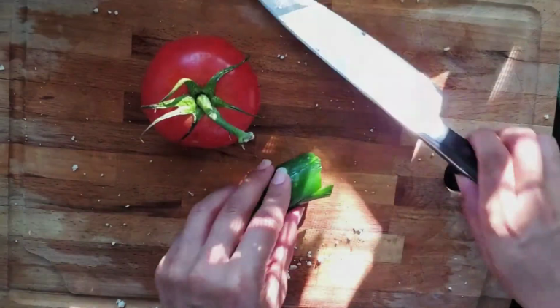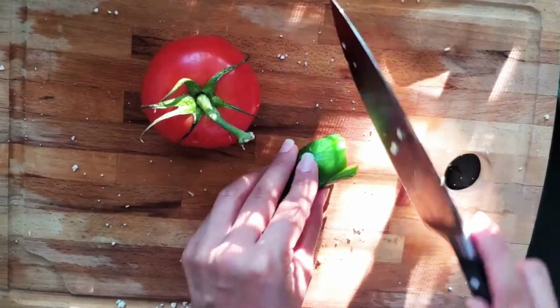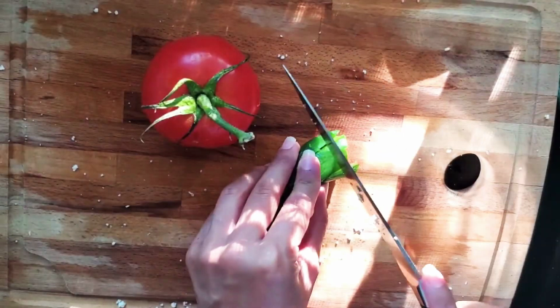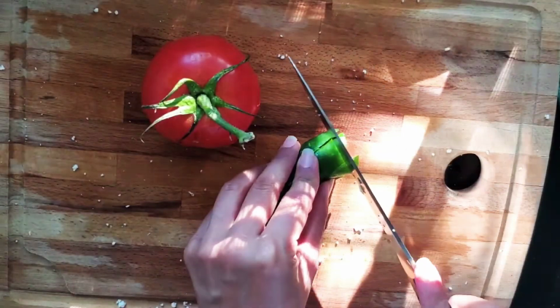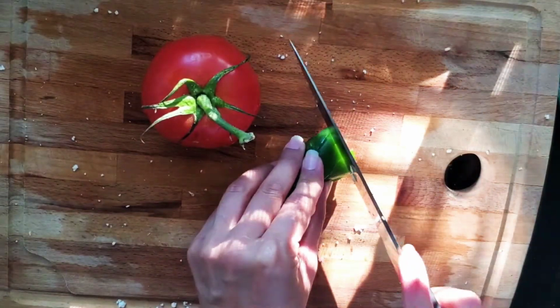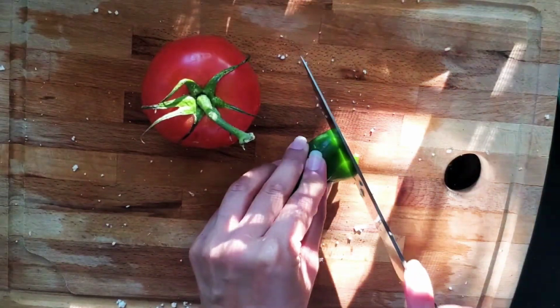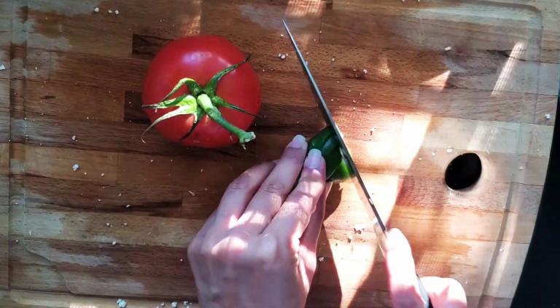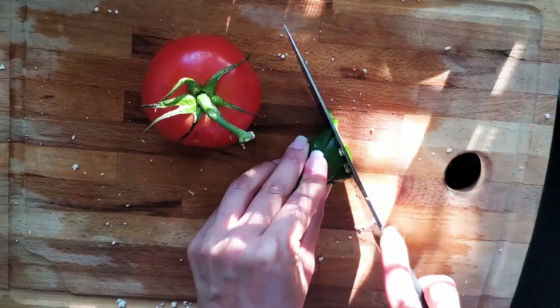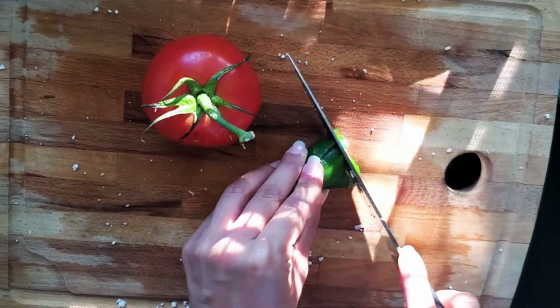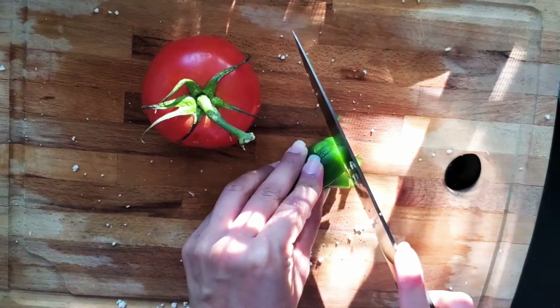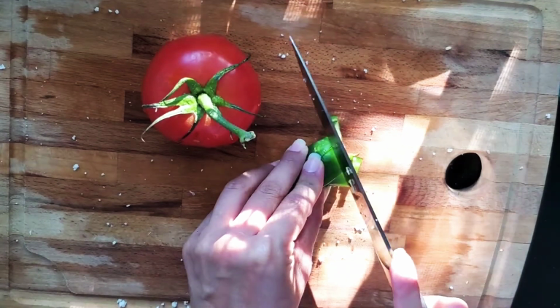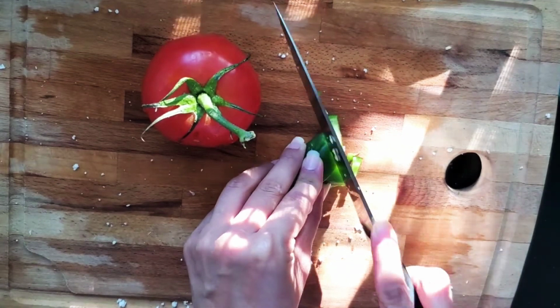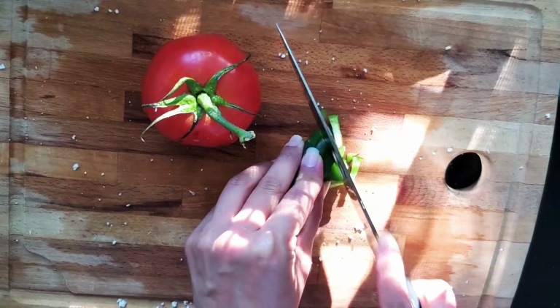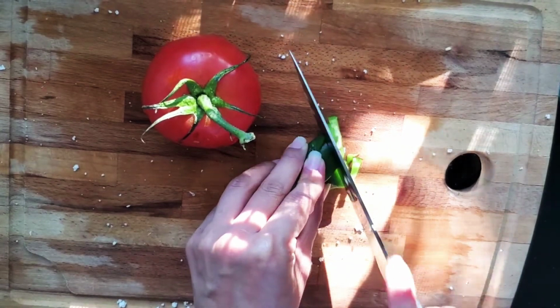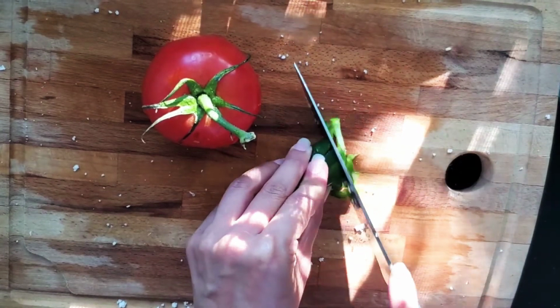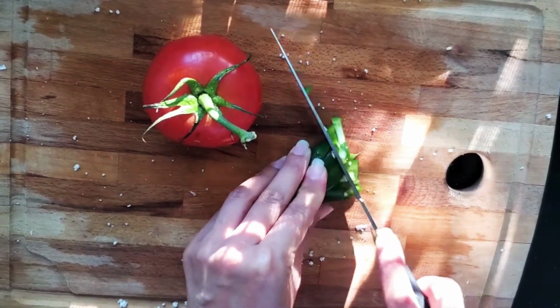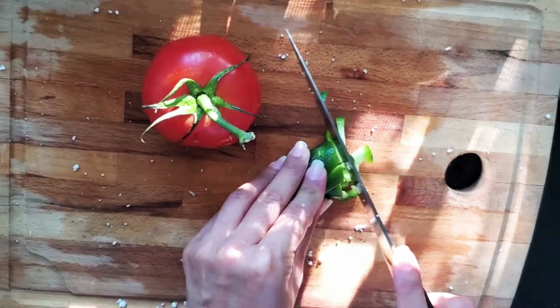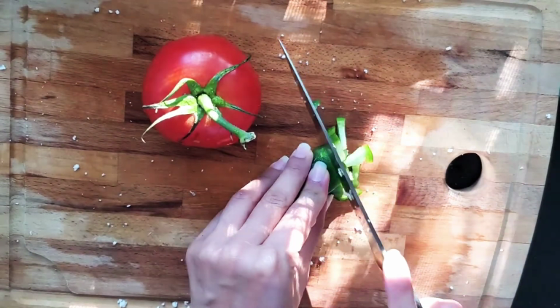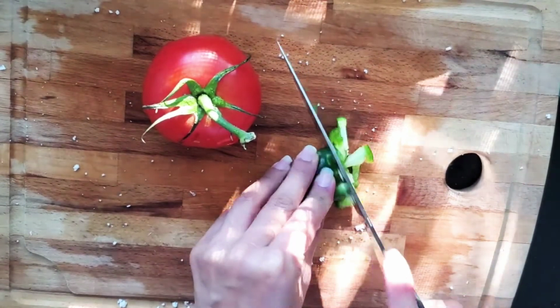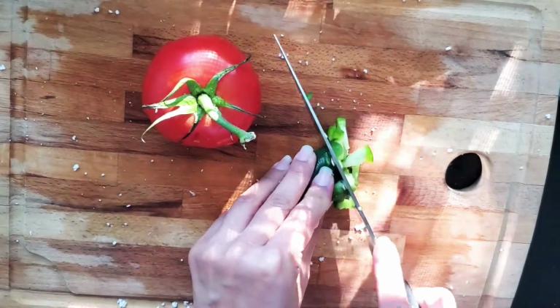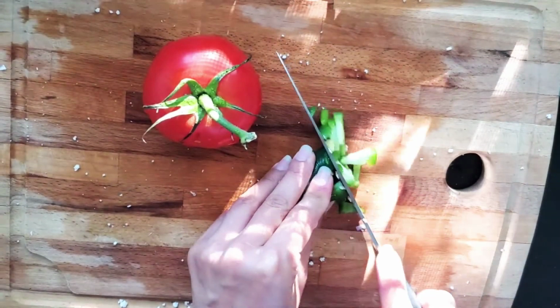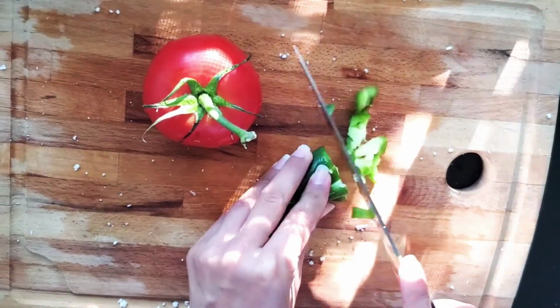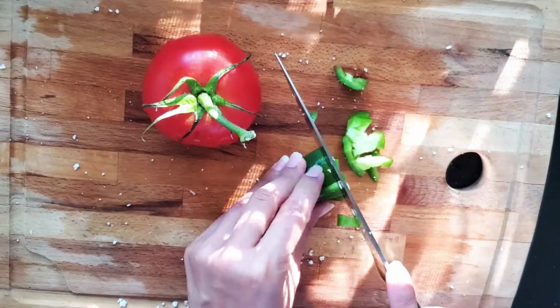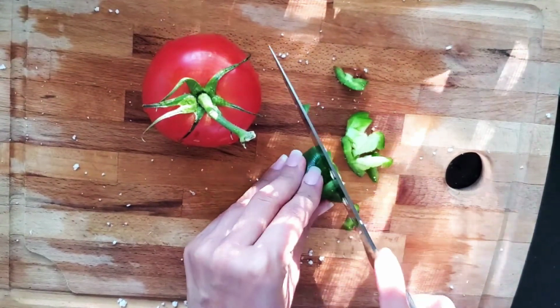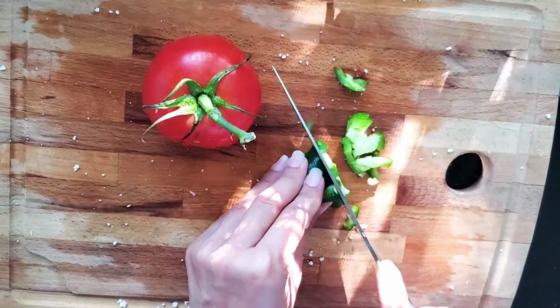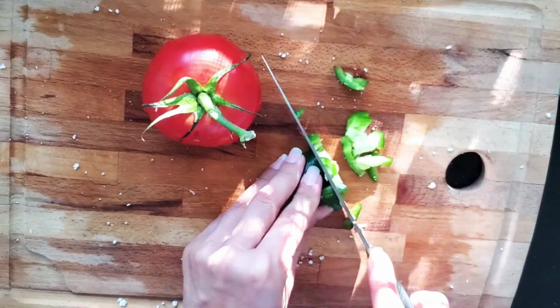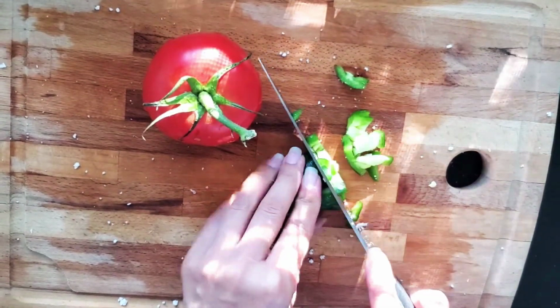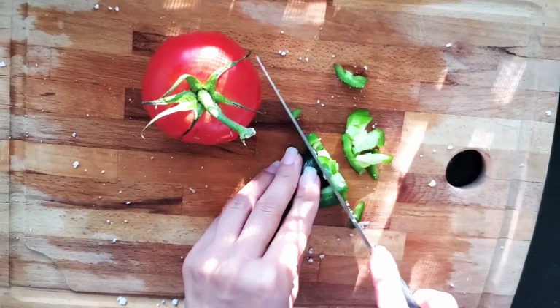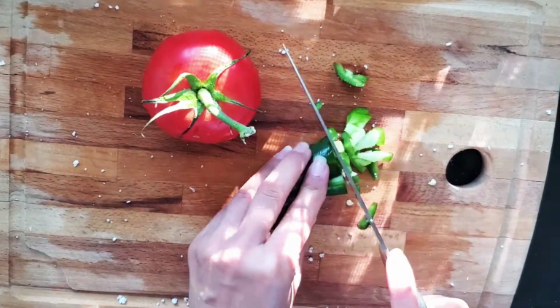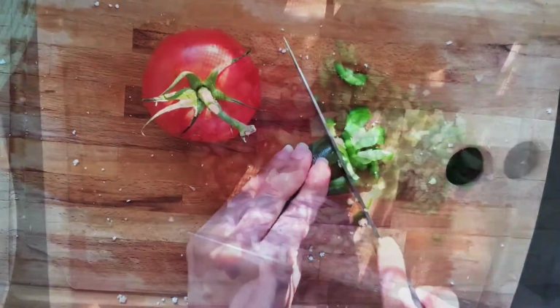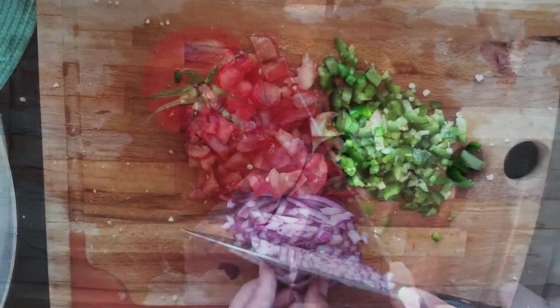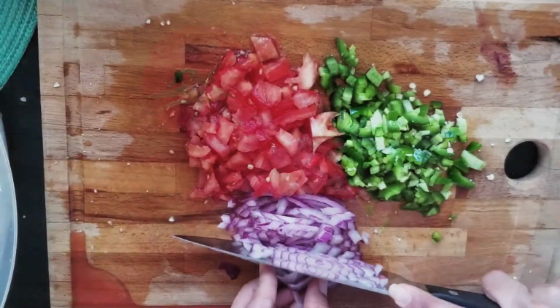Here I'm just dicing up my jalapeno, leaving the seeds in for extra spice, along with the tomatoes and red onion.